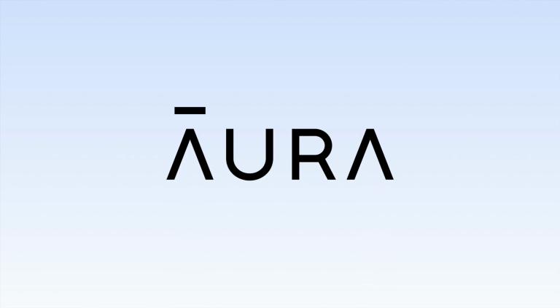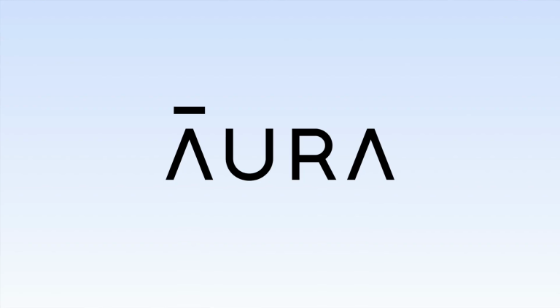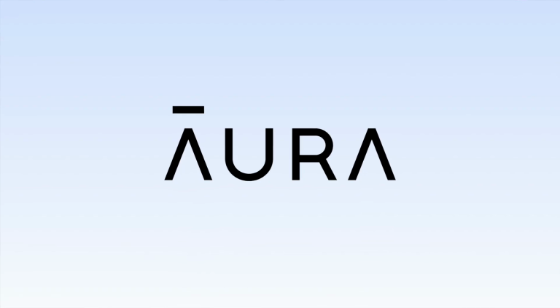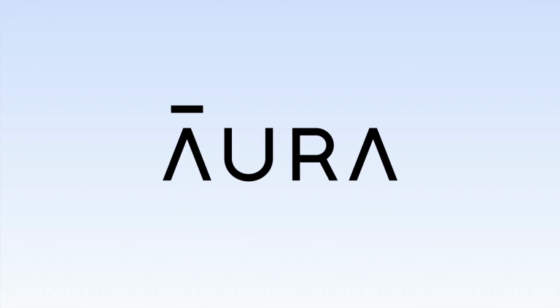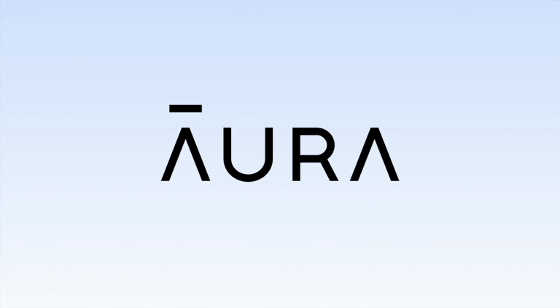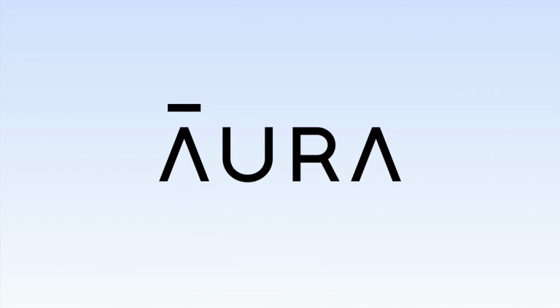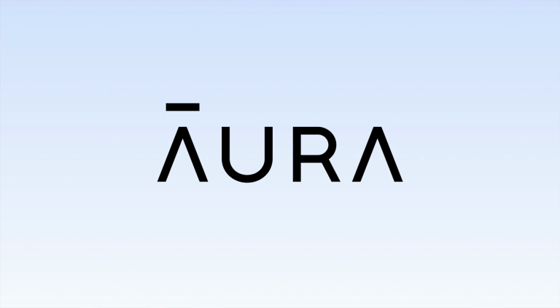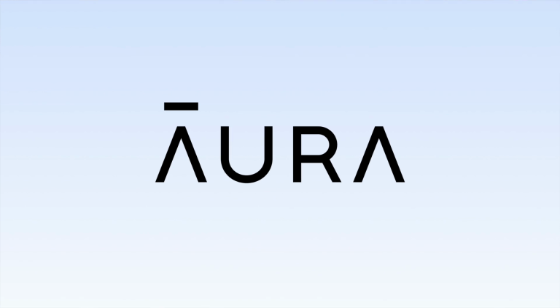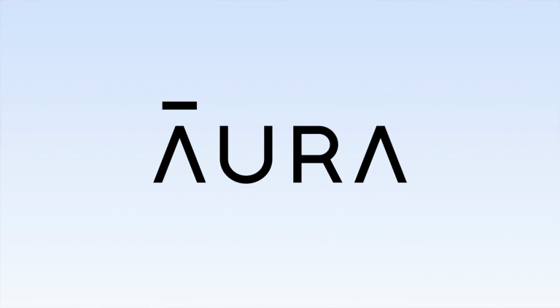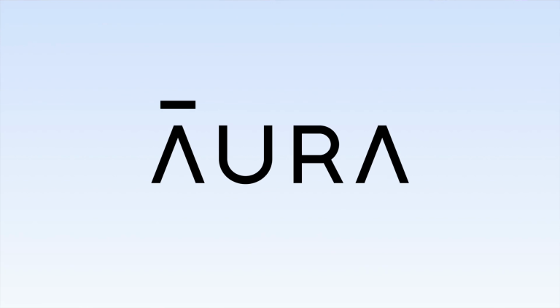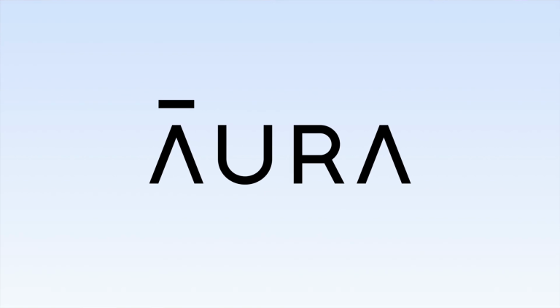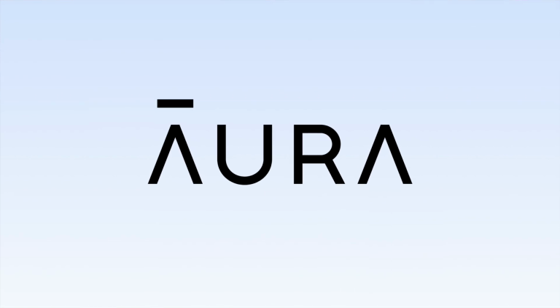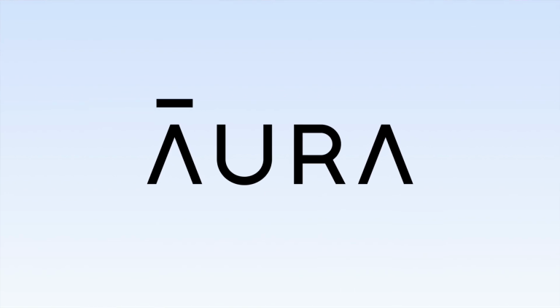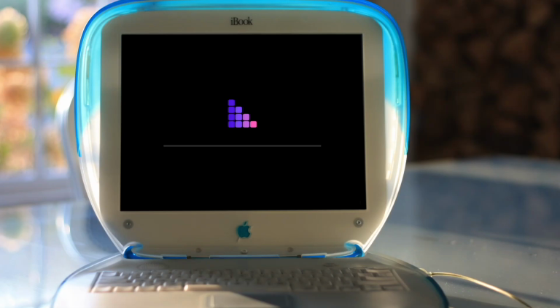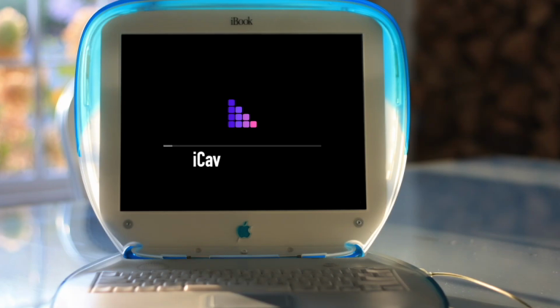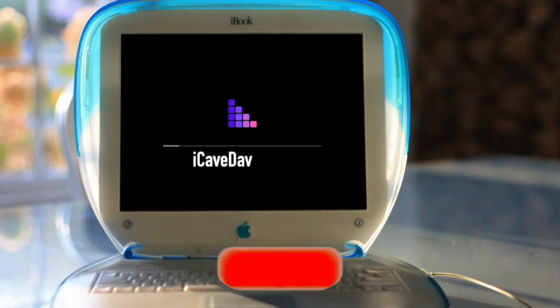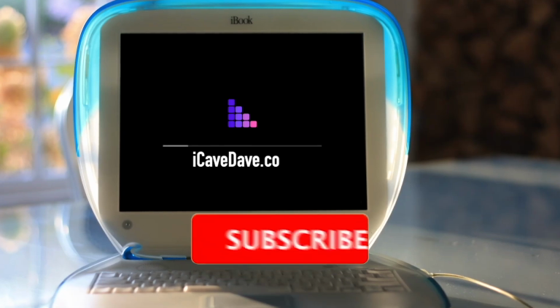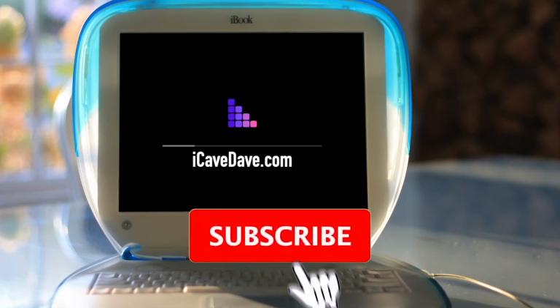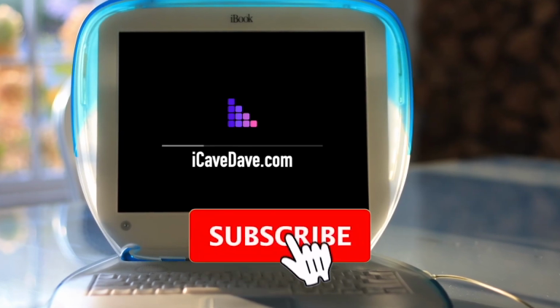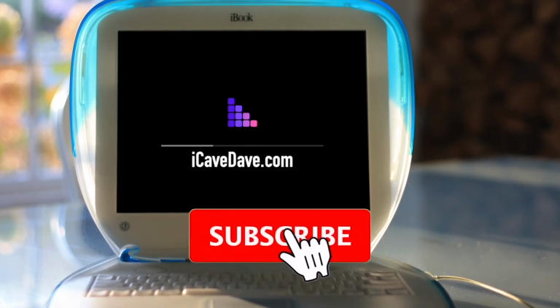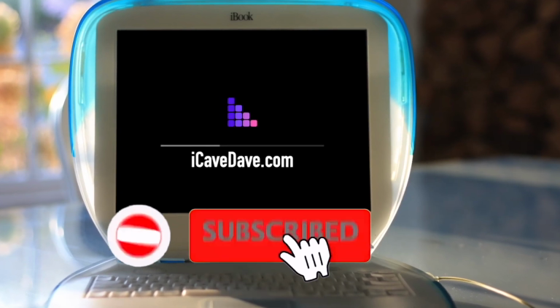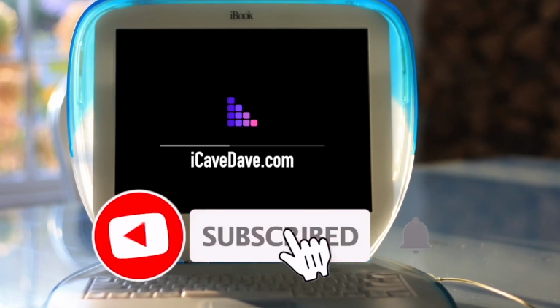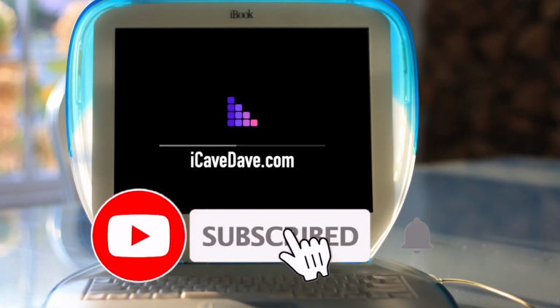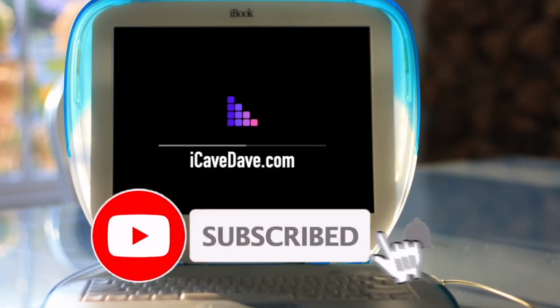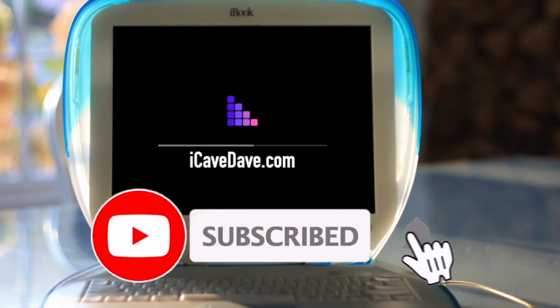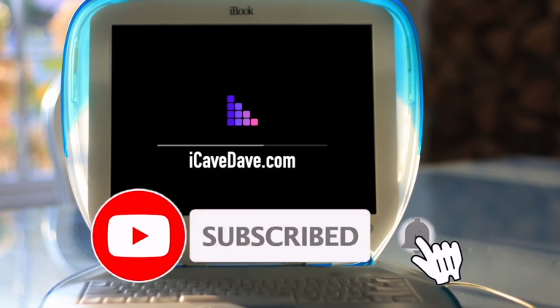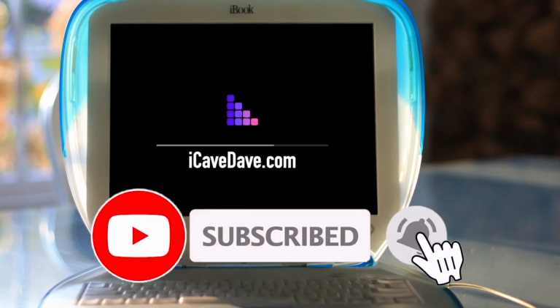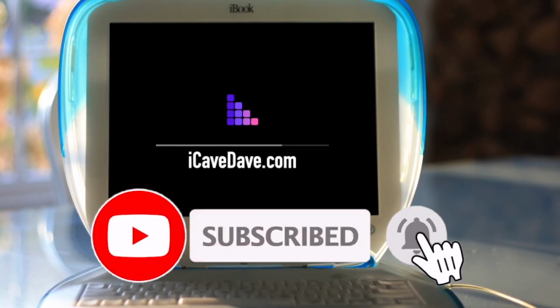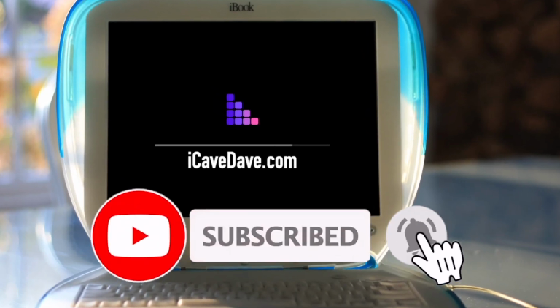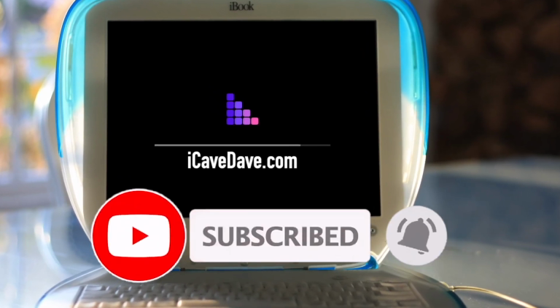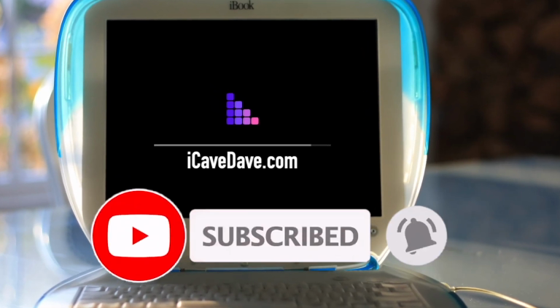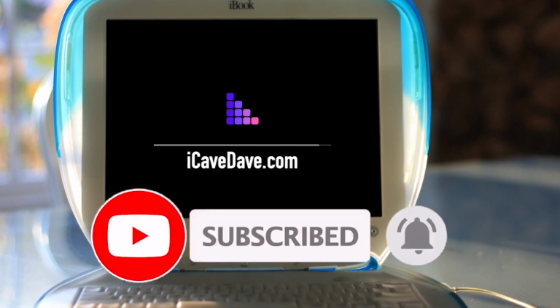This video is sponsored by Aura. Want the latest Apple news, leaks and rumours? Subscribe and ring the bell.